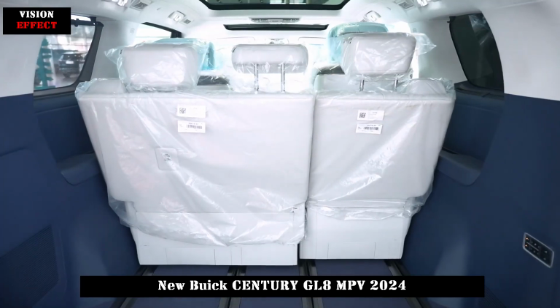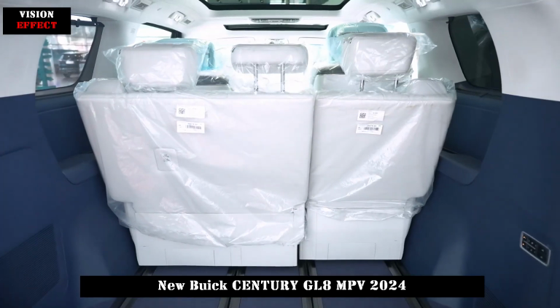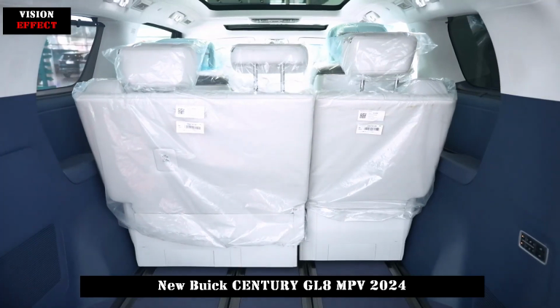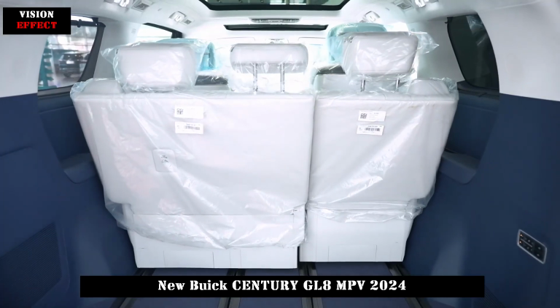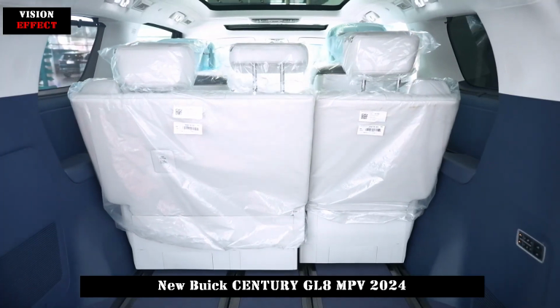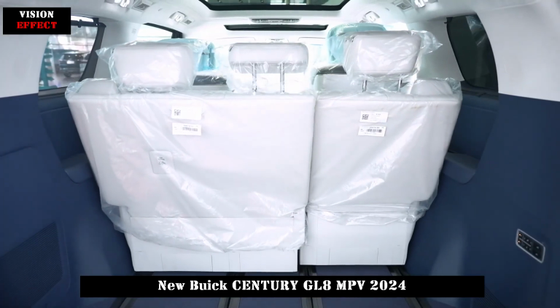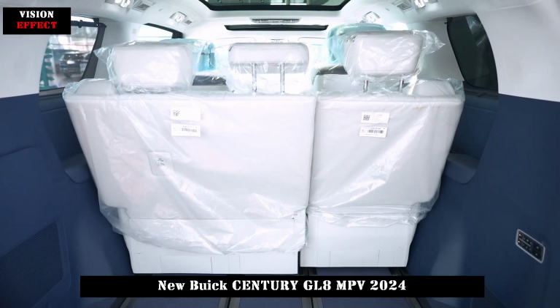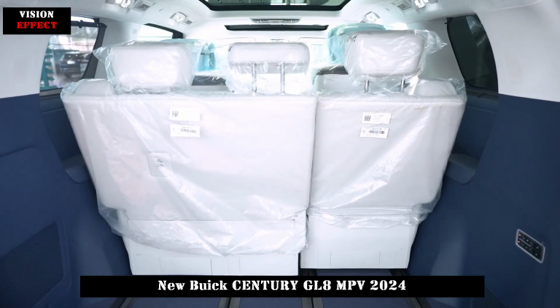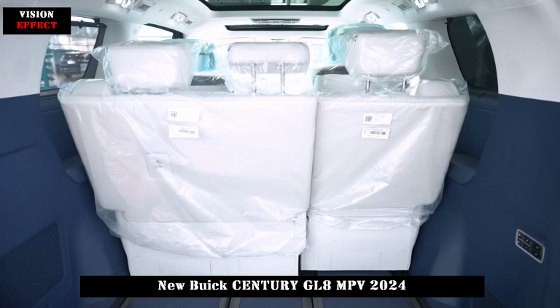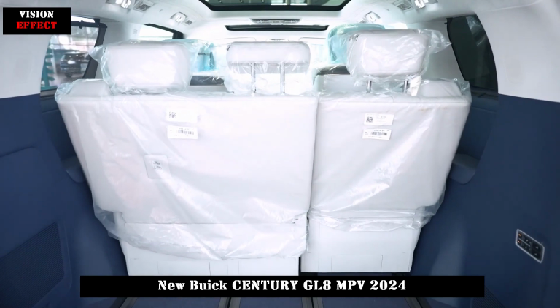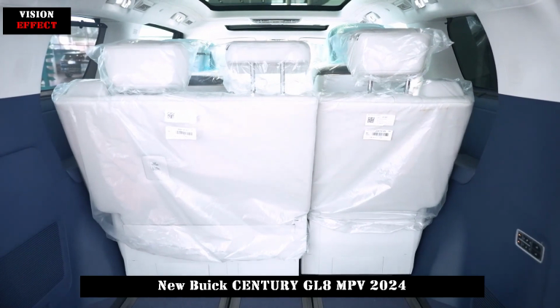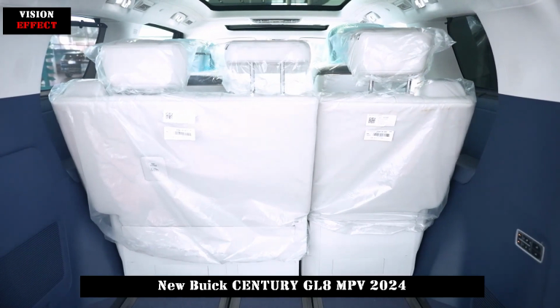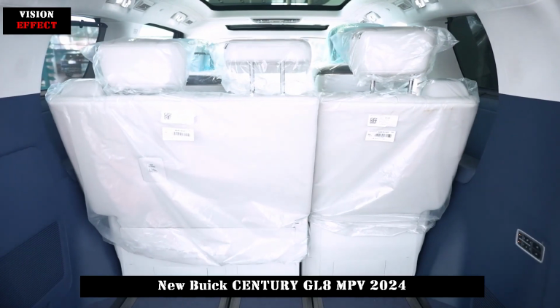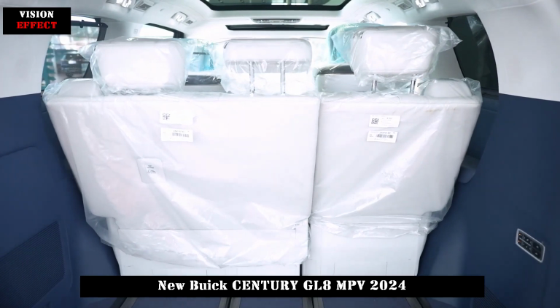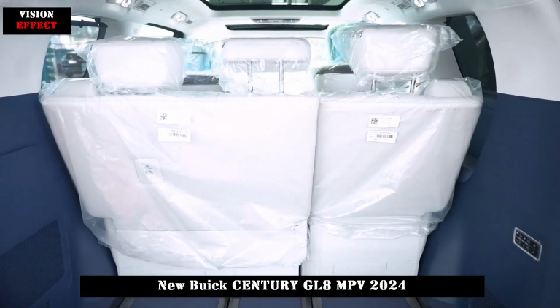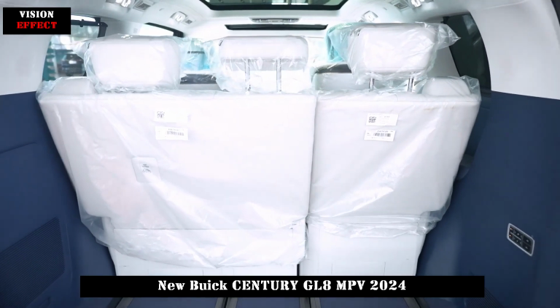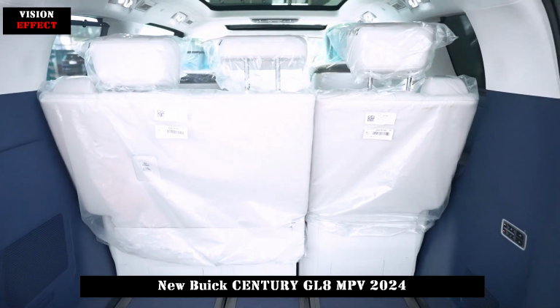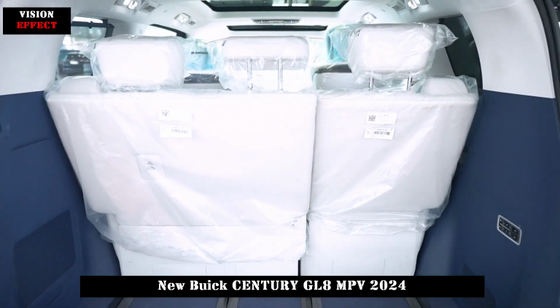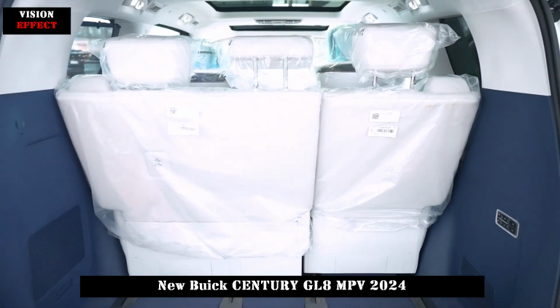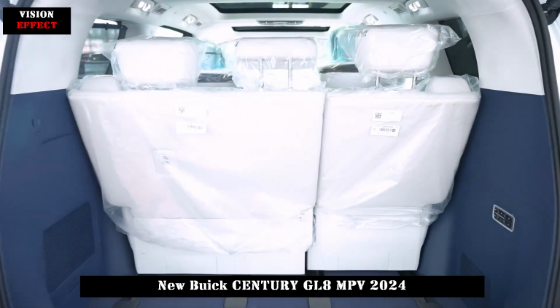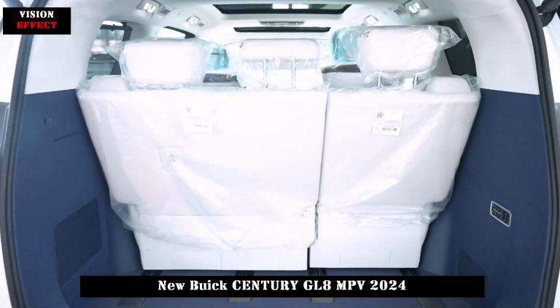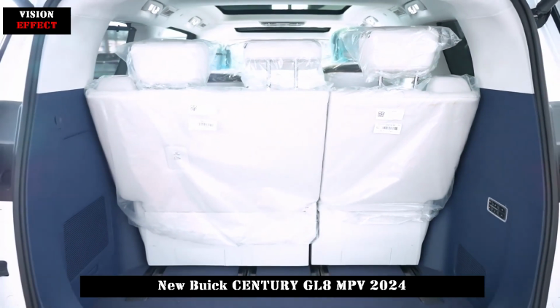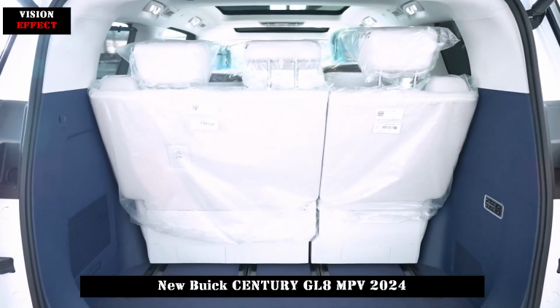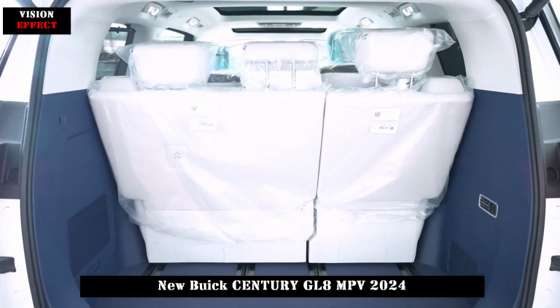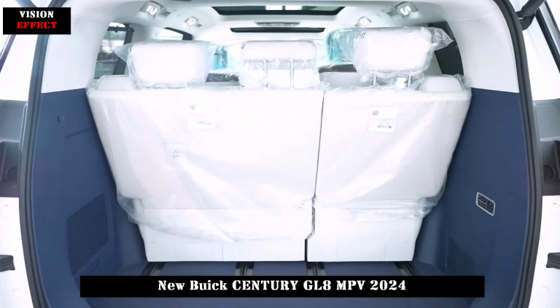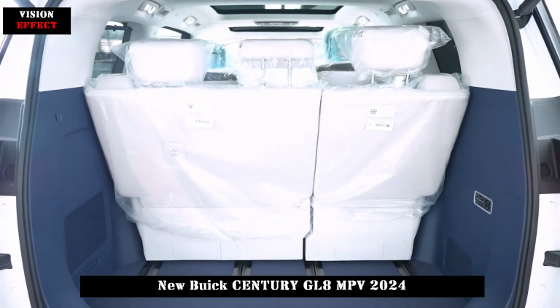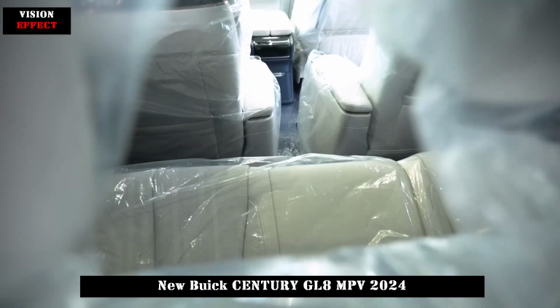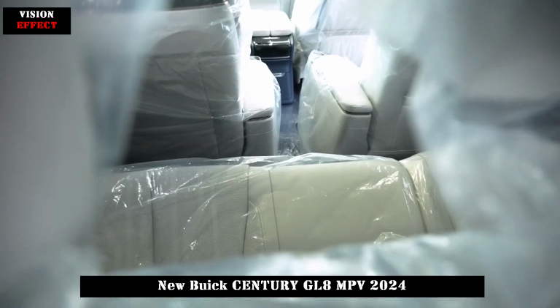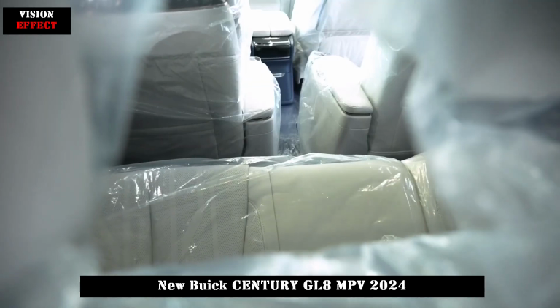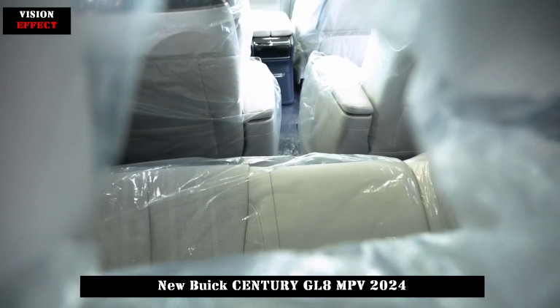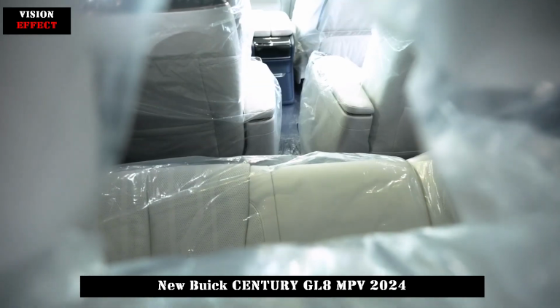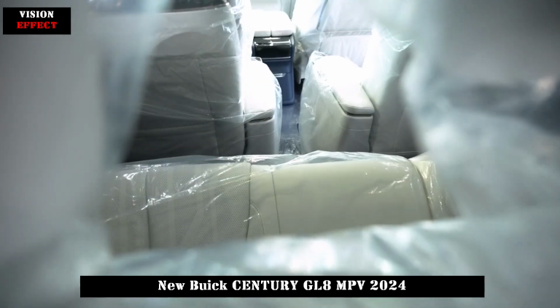The second row is equipped with a touch screen for controlling seats and windows, as well as rear sunroof, sunshade, and air conditioning.